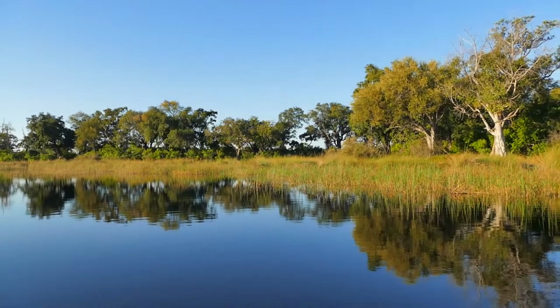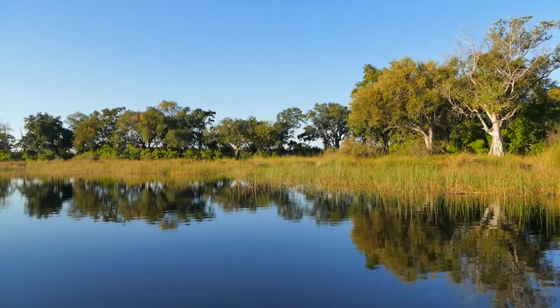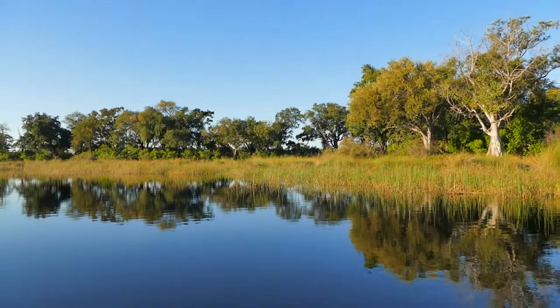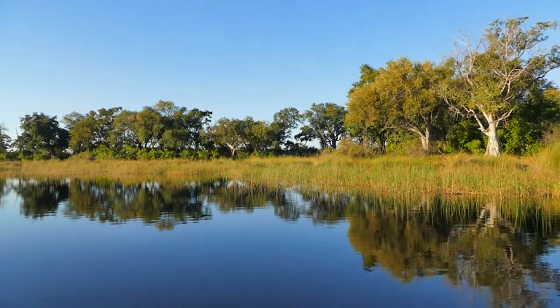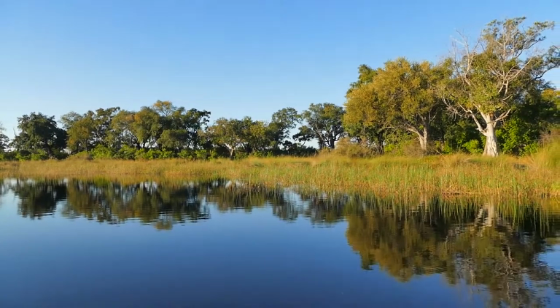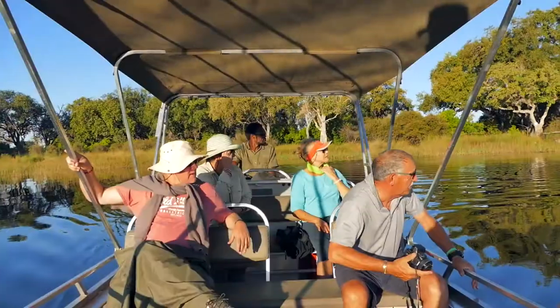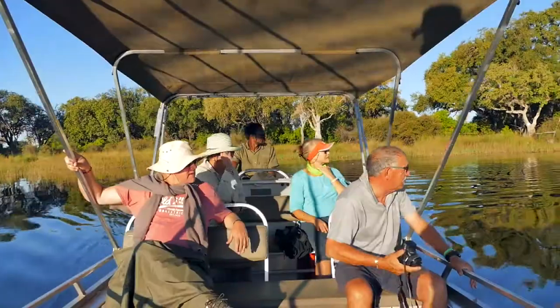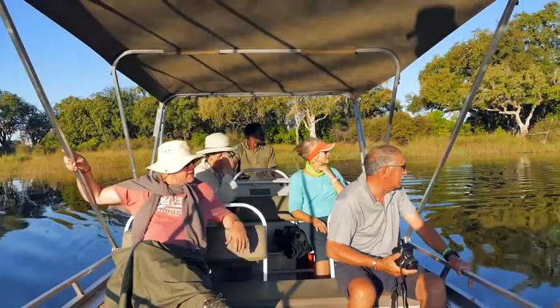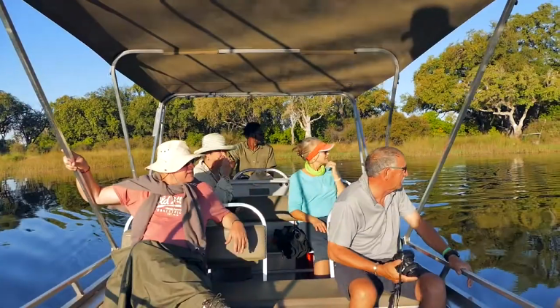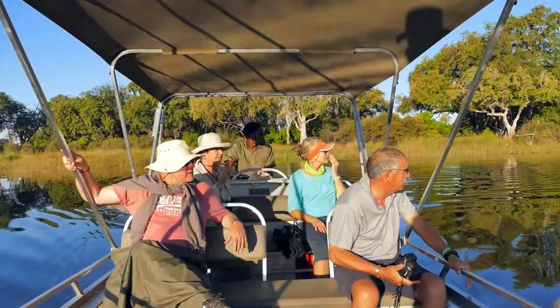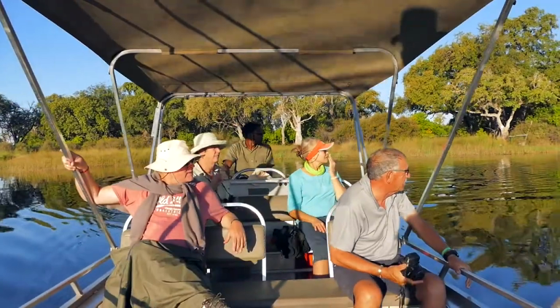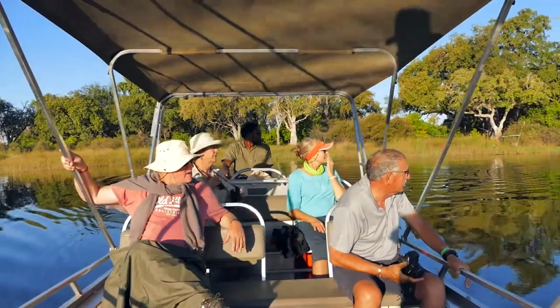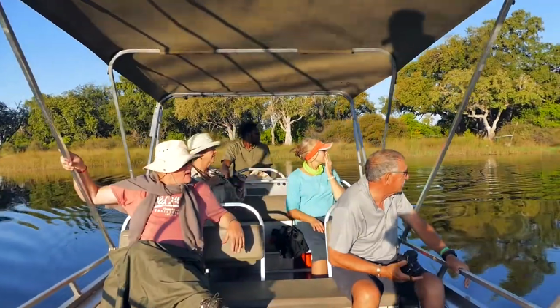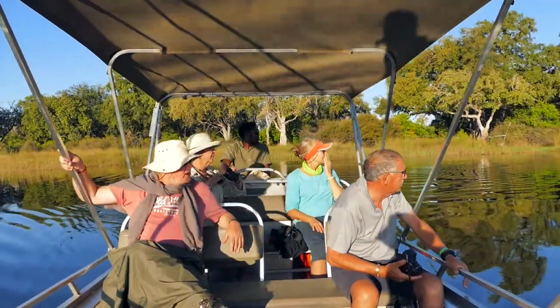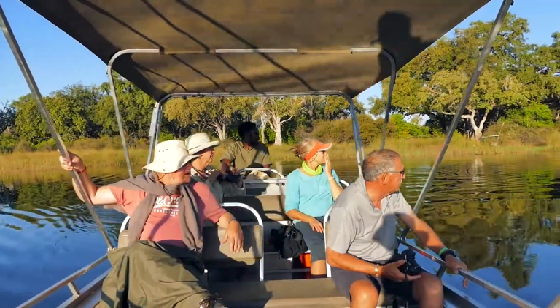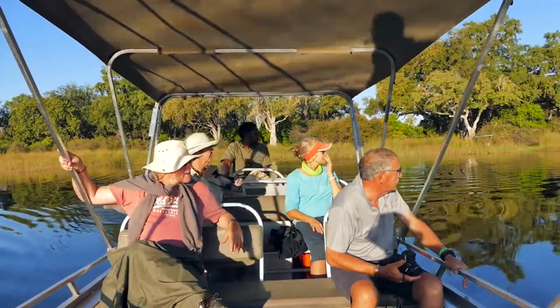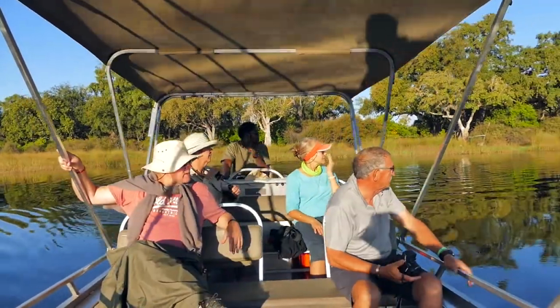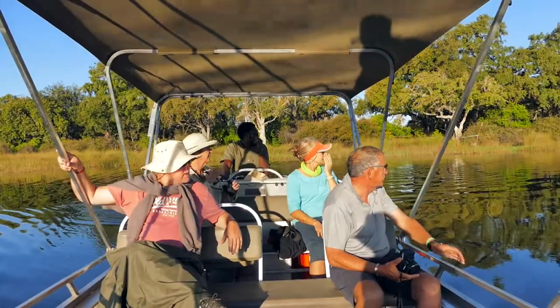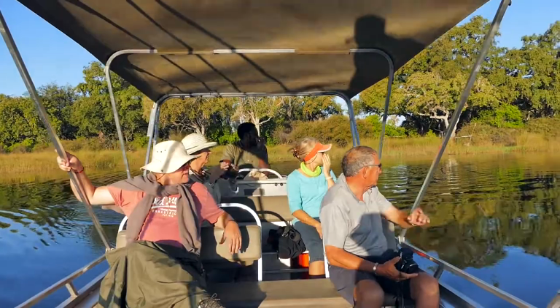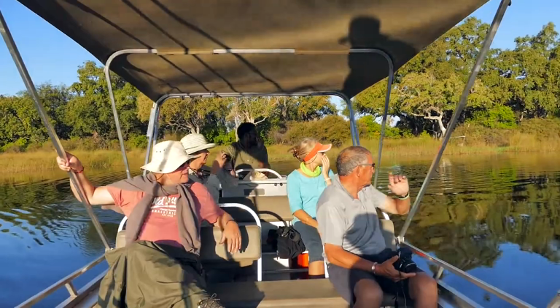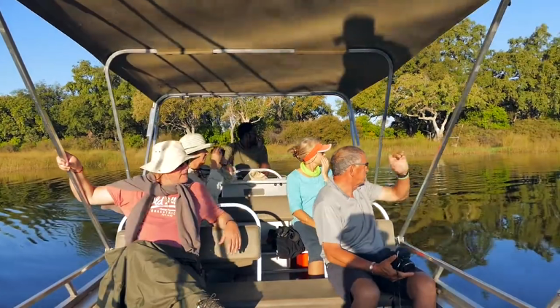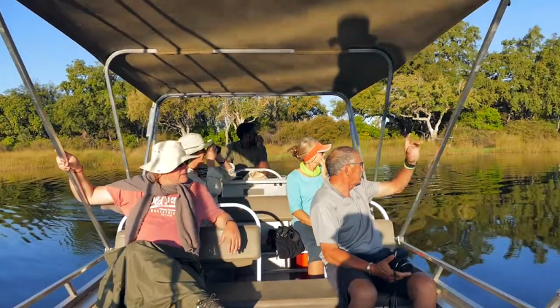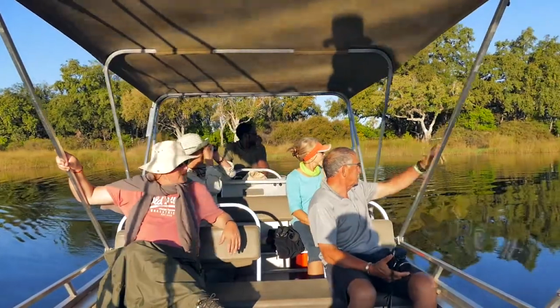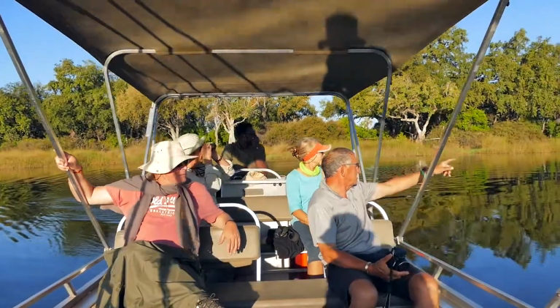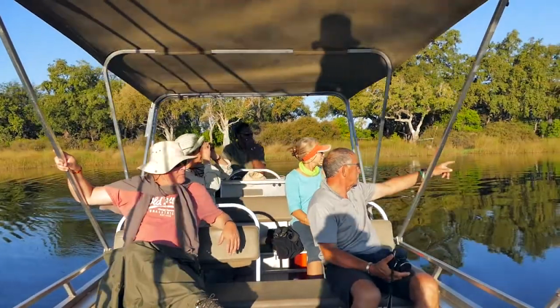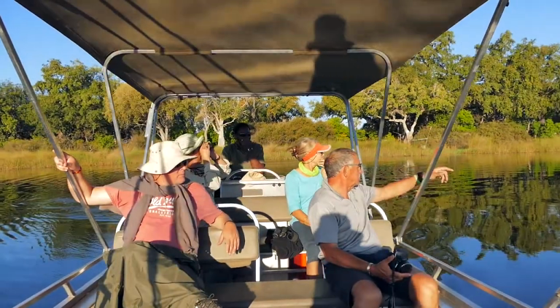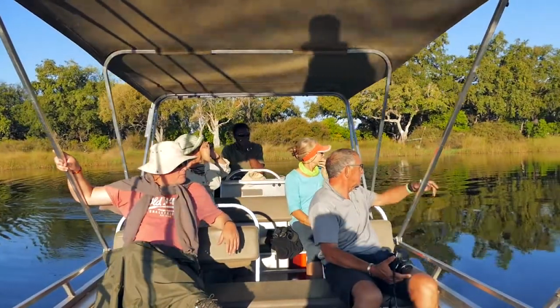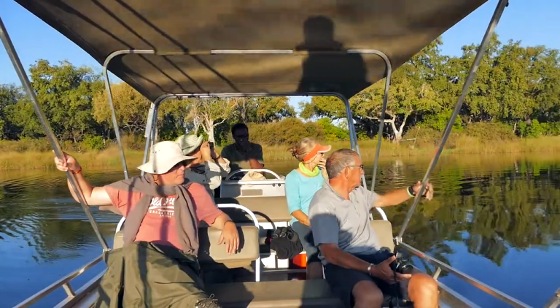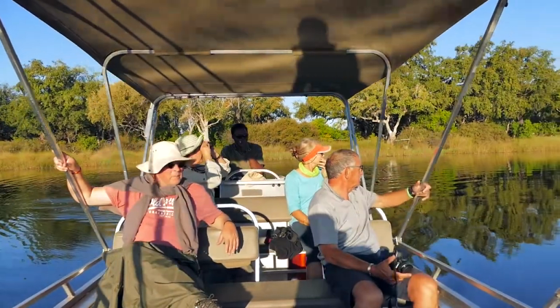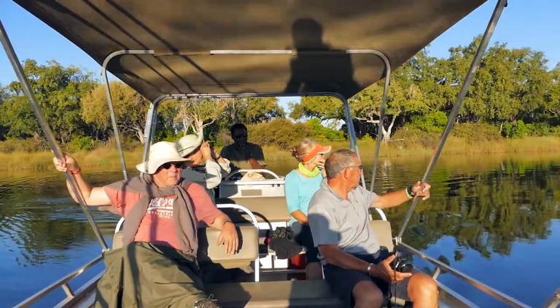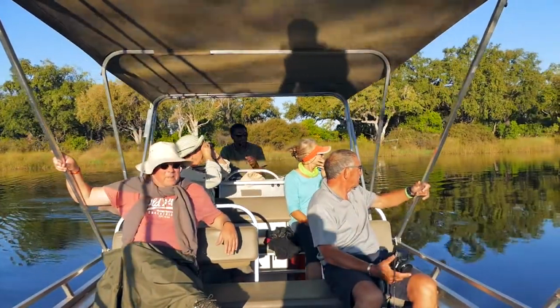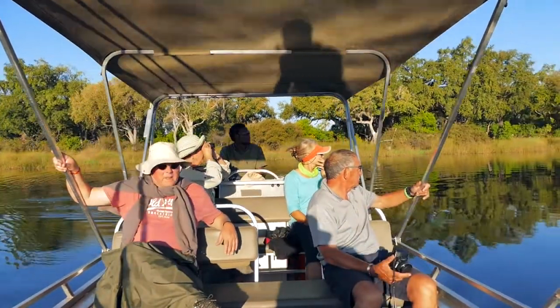After lunch, it is time for the afternoon cruise for more scenery, game viewing, and bird watching.